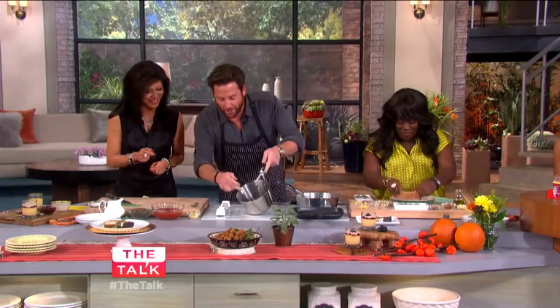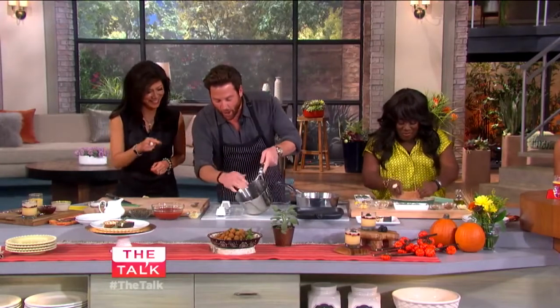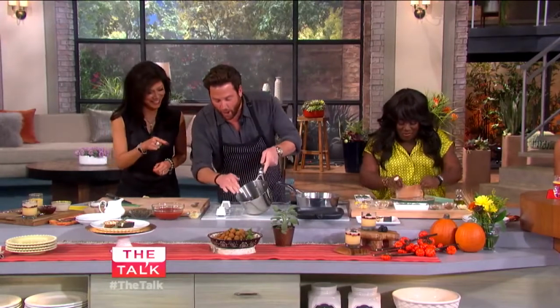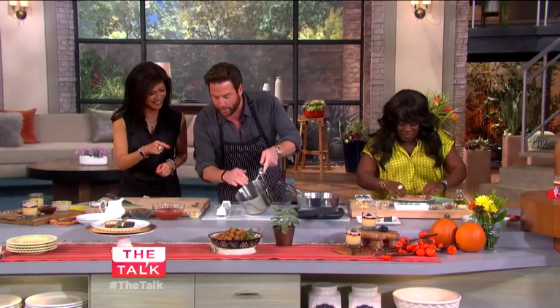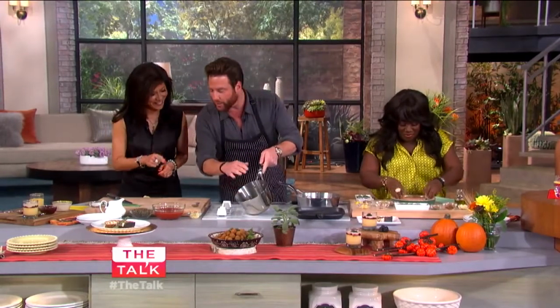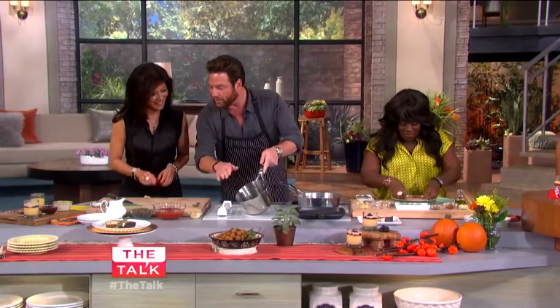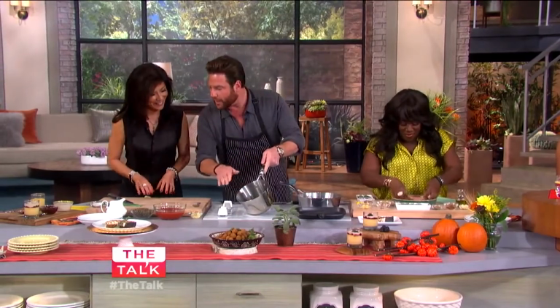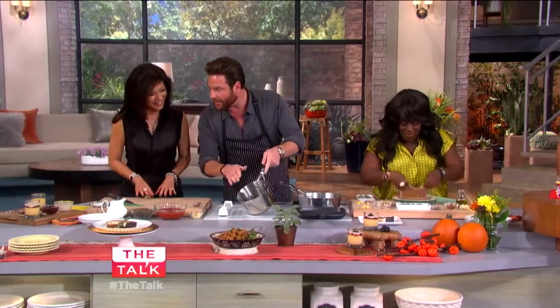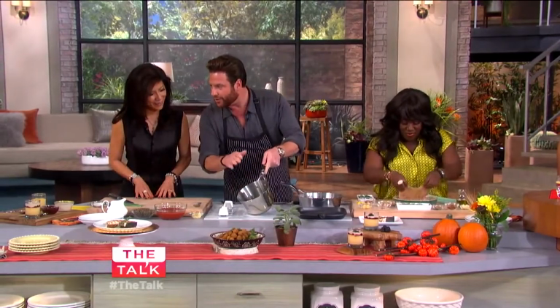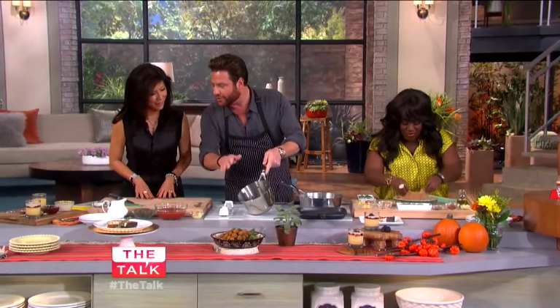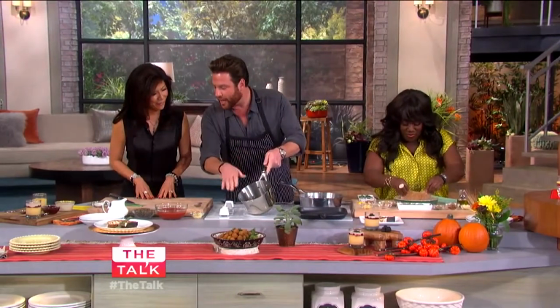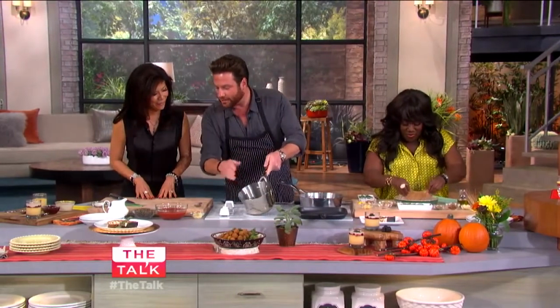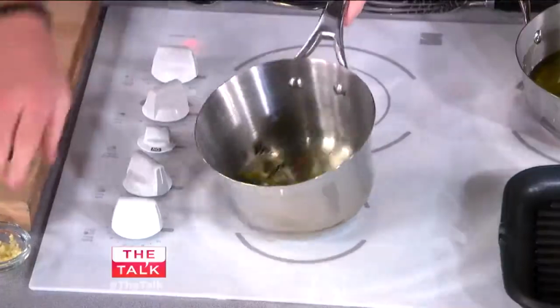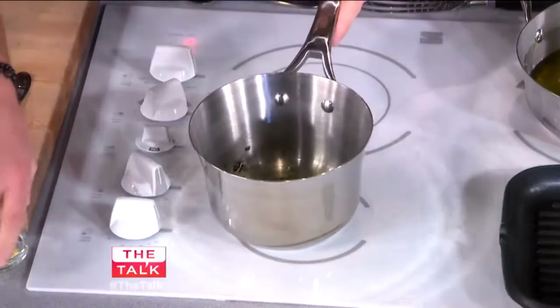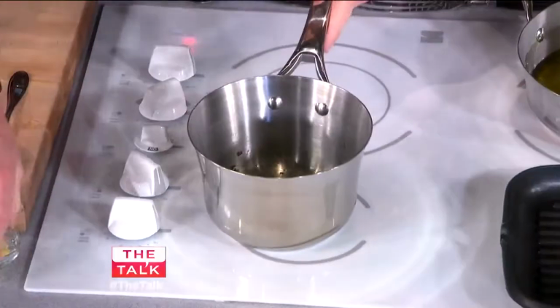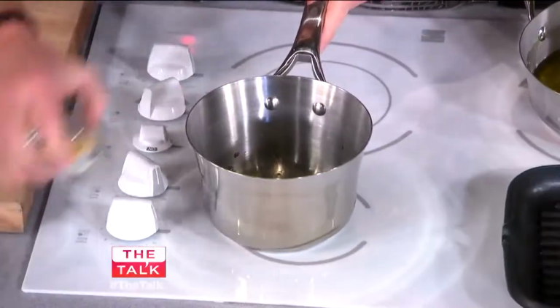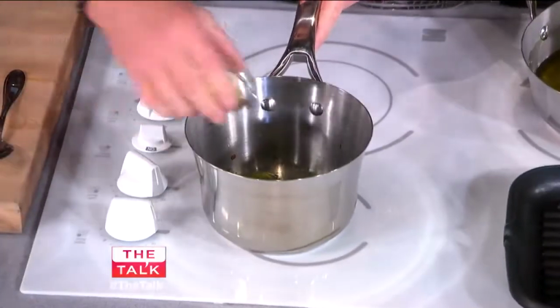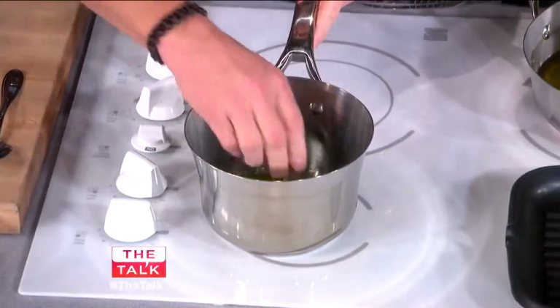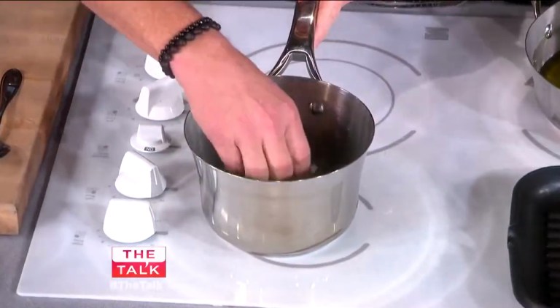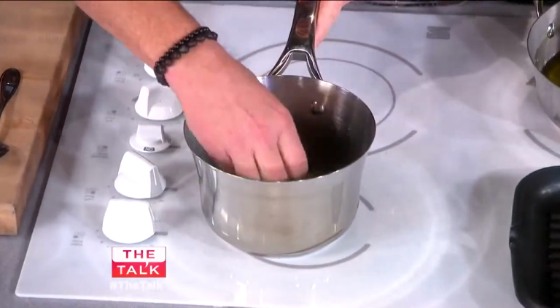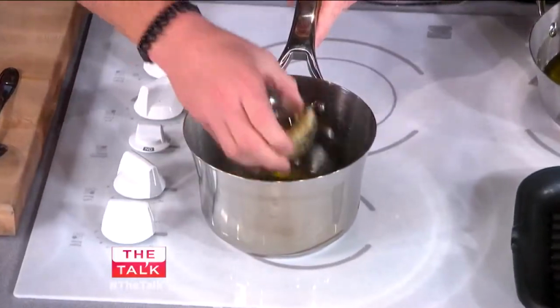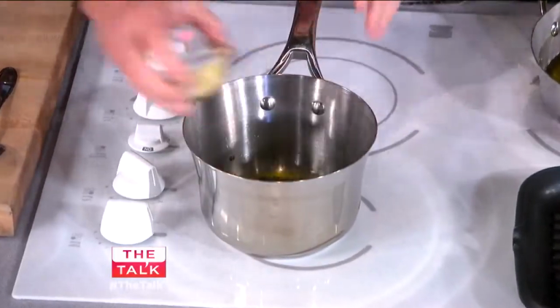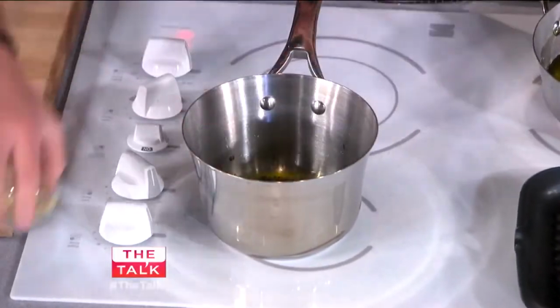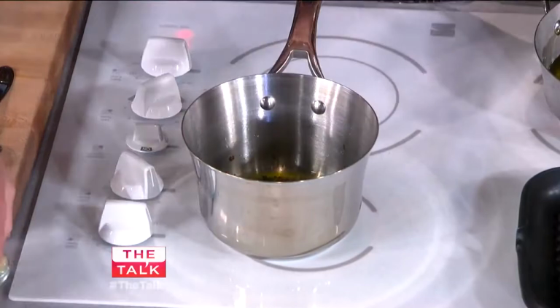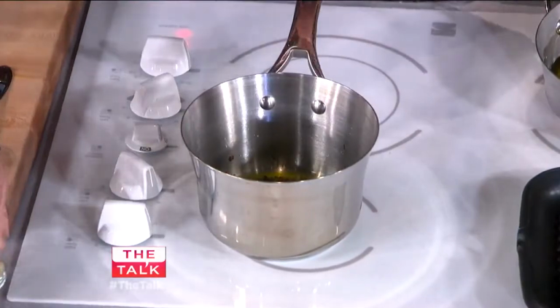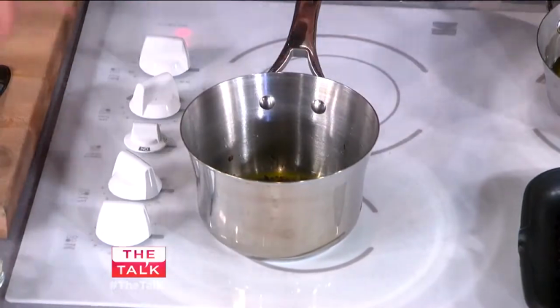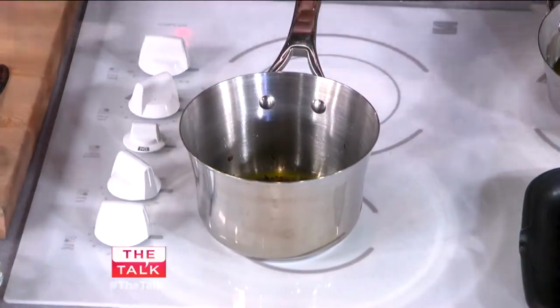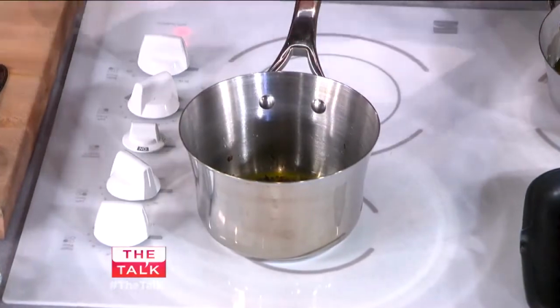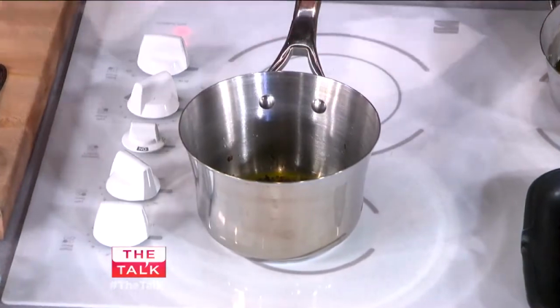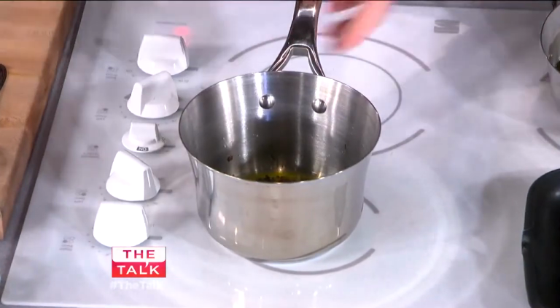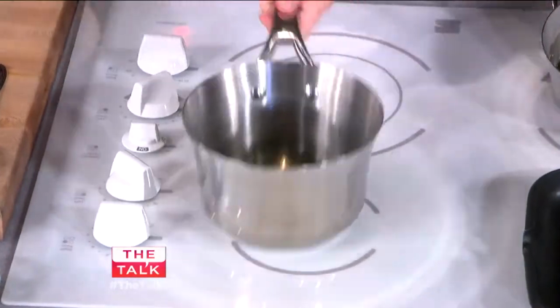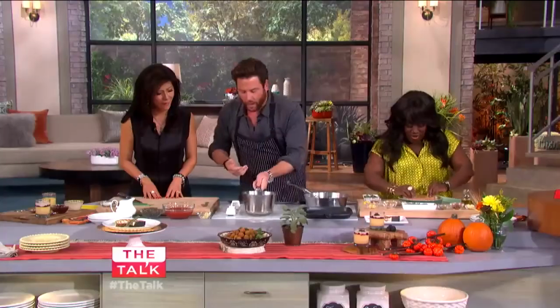So olive oil inside here, shallots — we're going to add a touch of the garlic, and we just let it kind of cook for a little while.